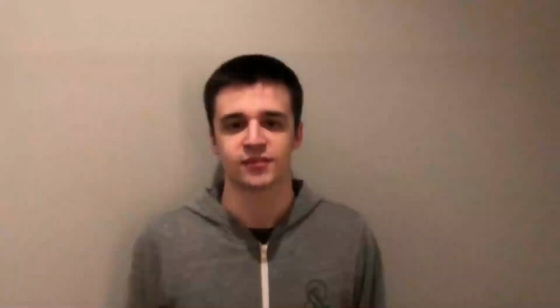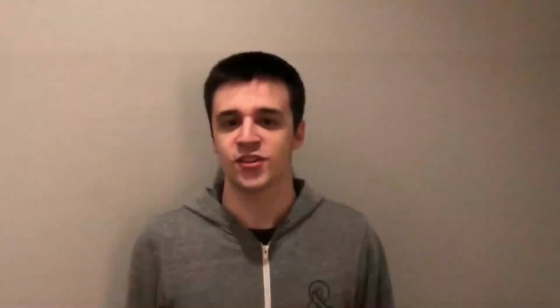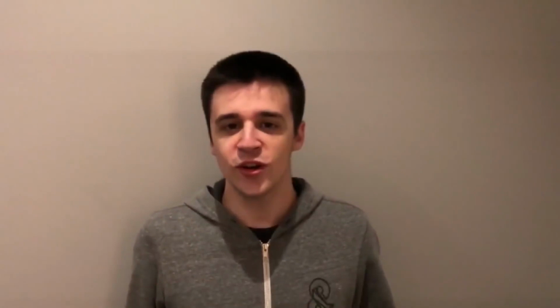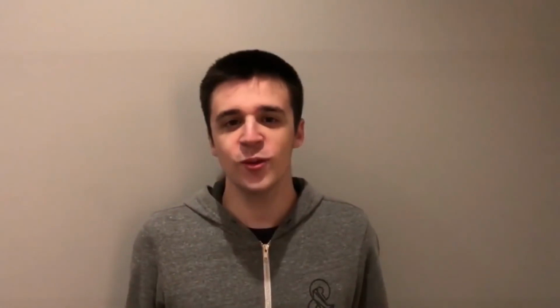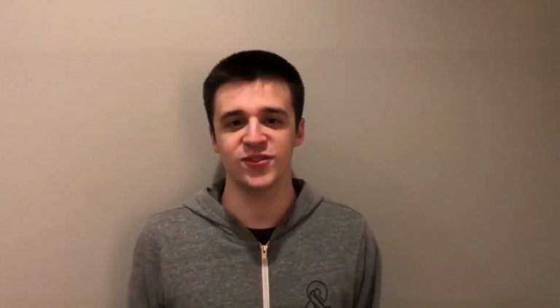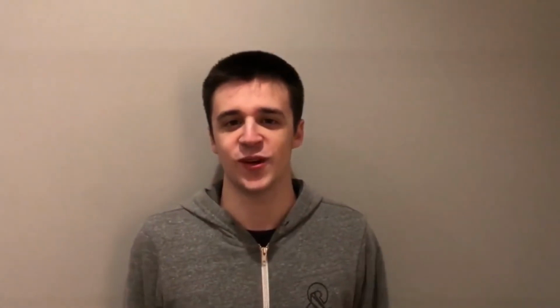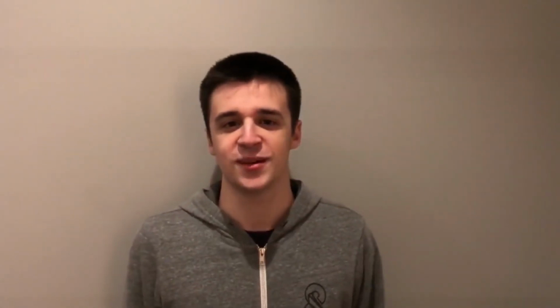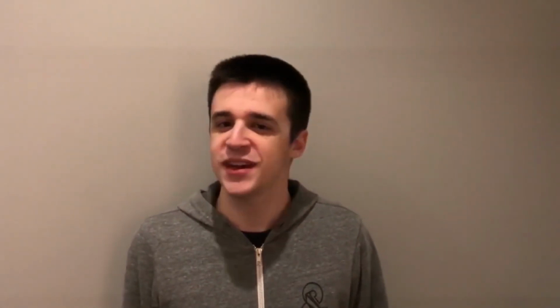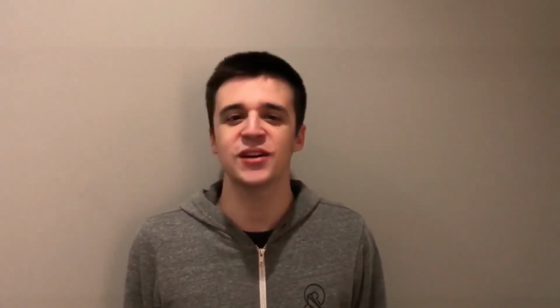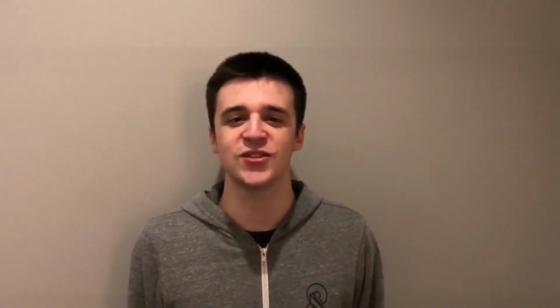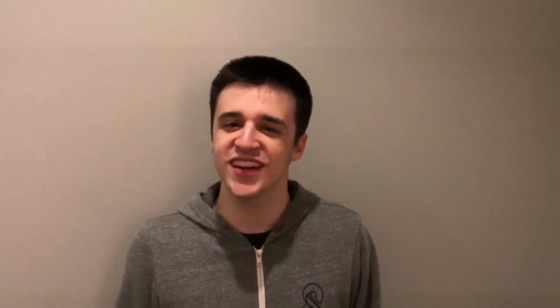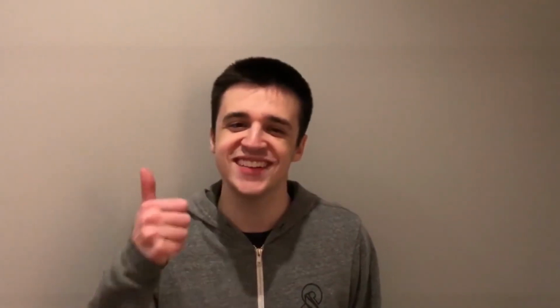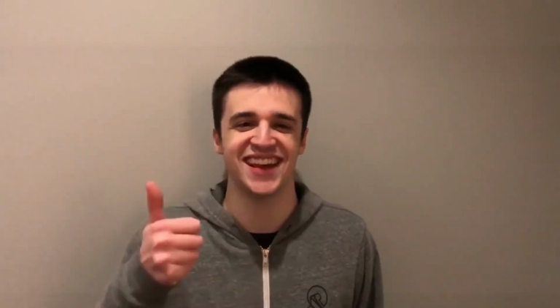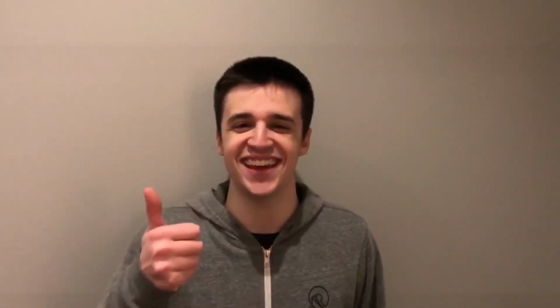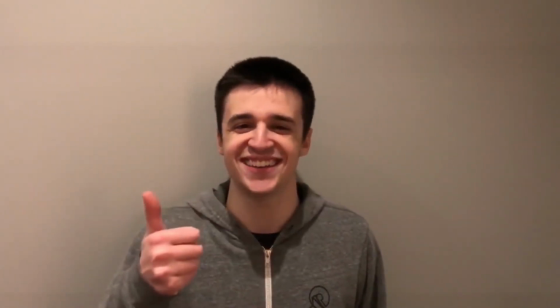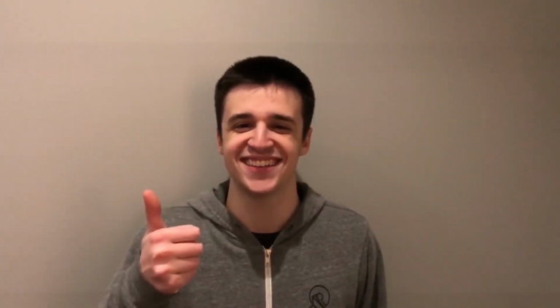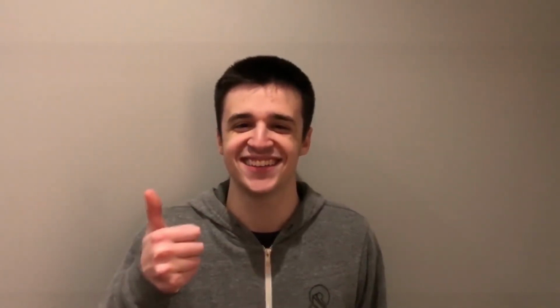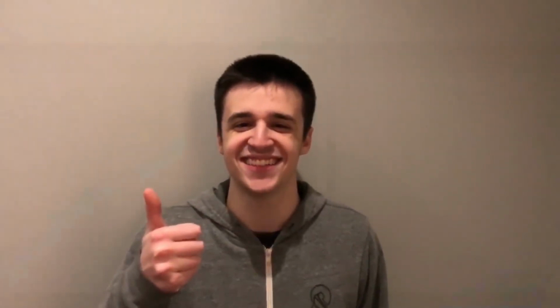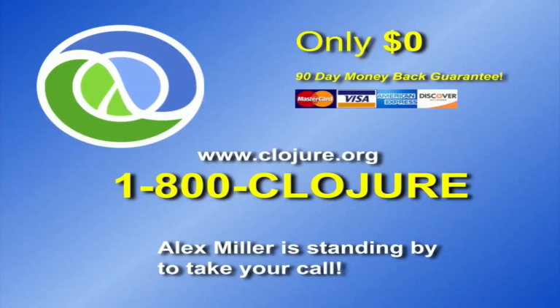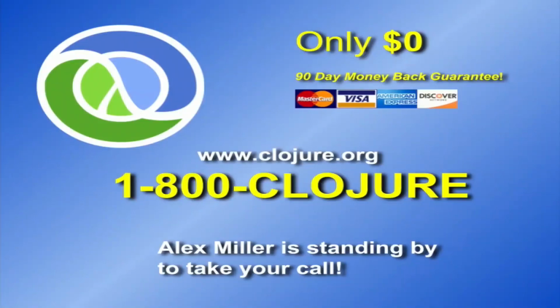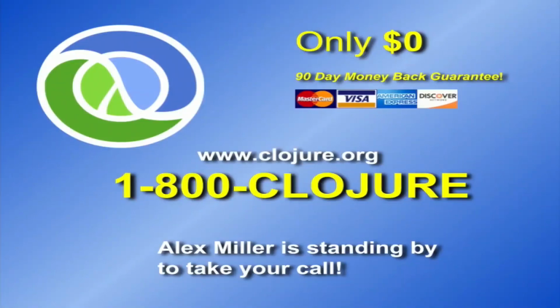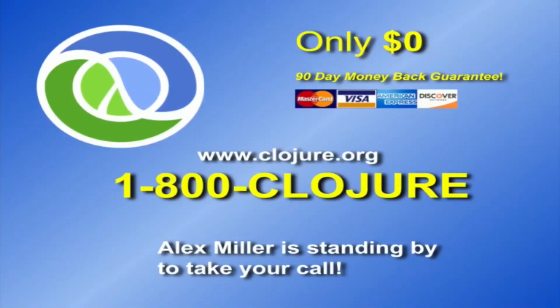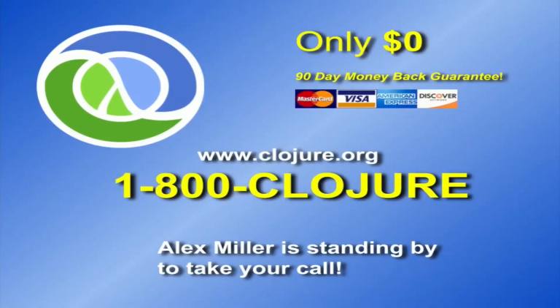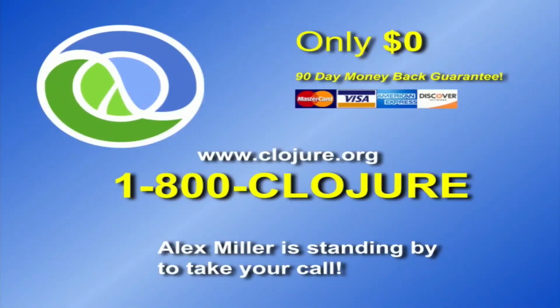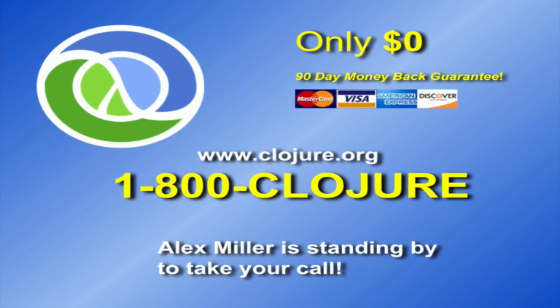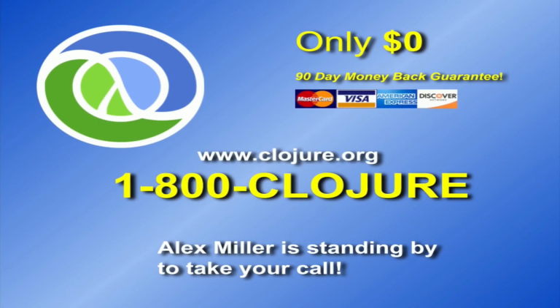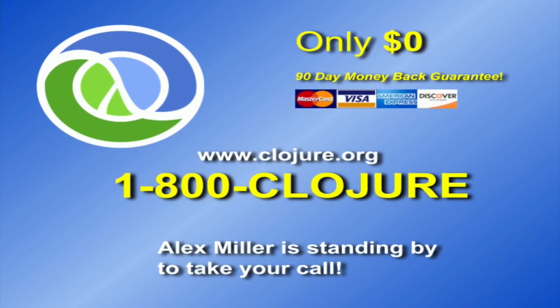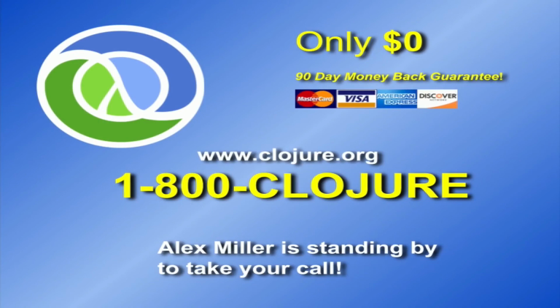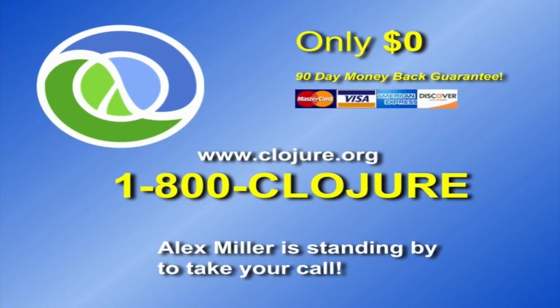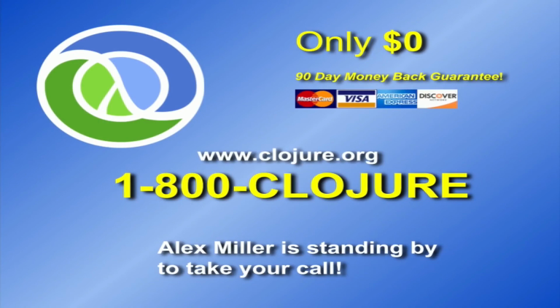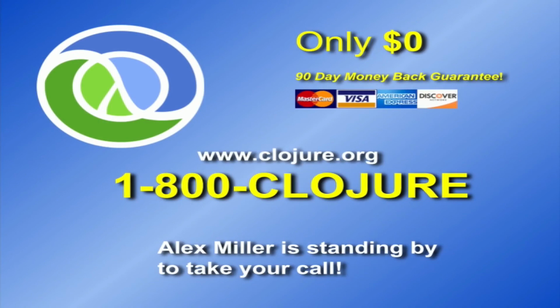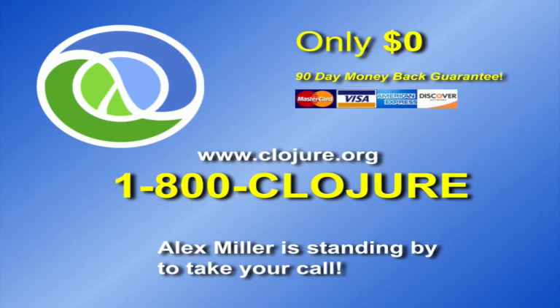So what are you waiting for? Become a Clojurian today! Some restrictions apply. See store for details. Side effects may include side effects.